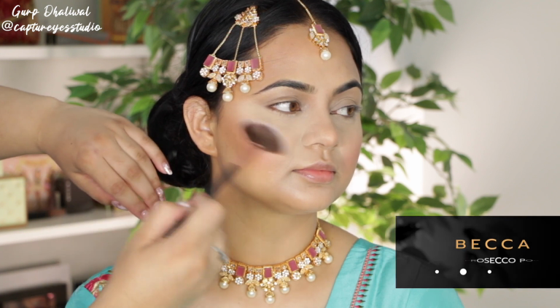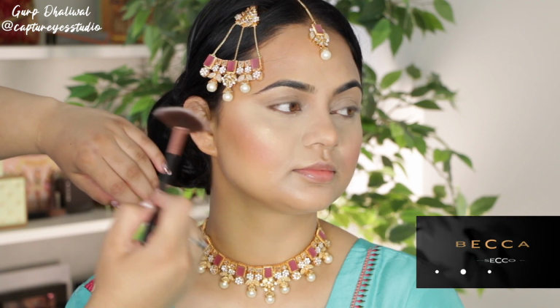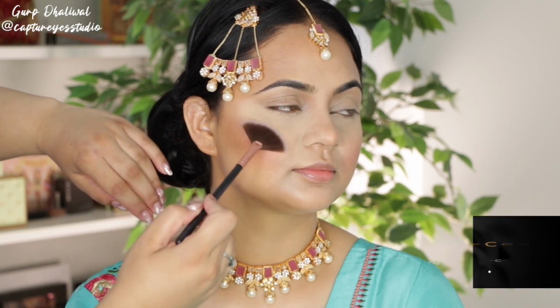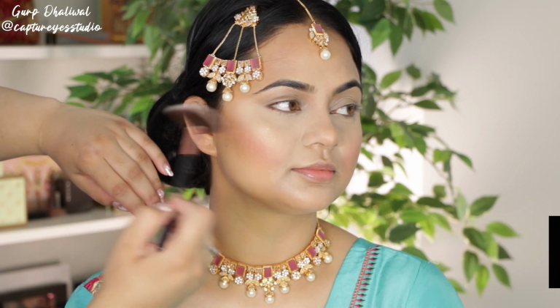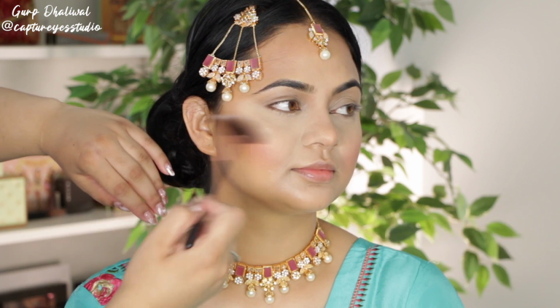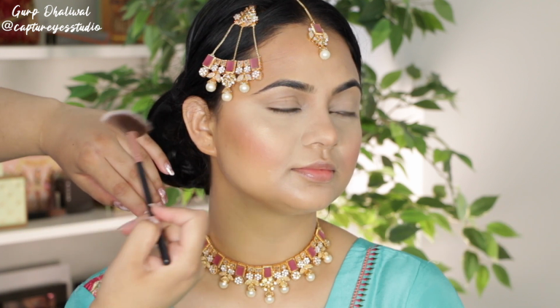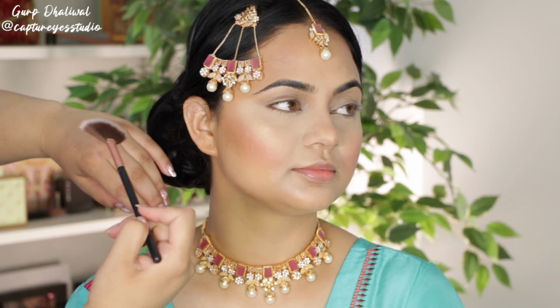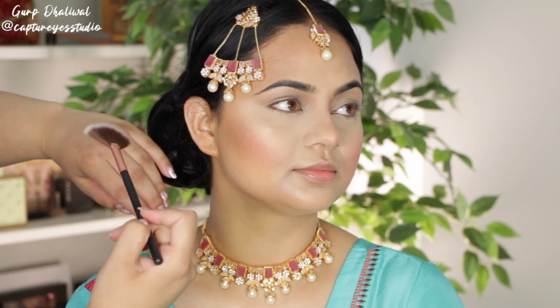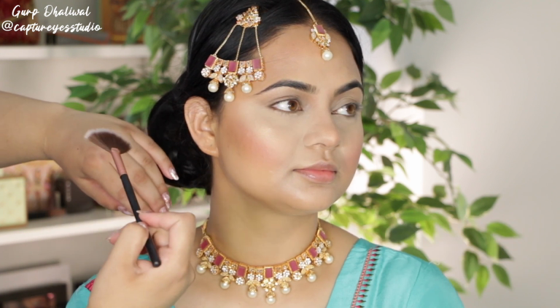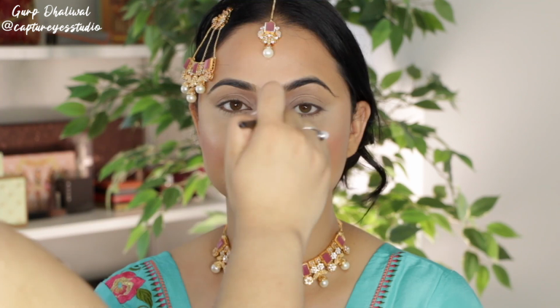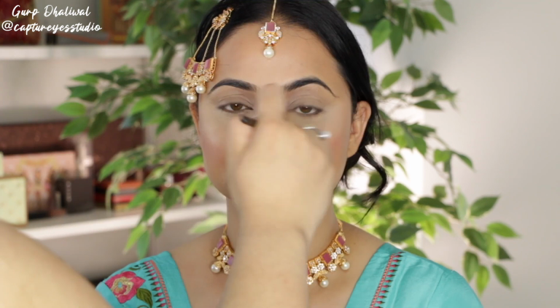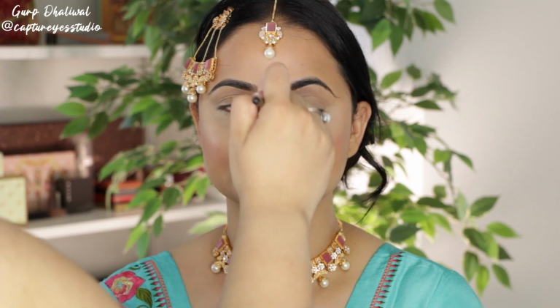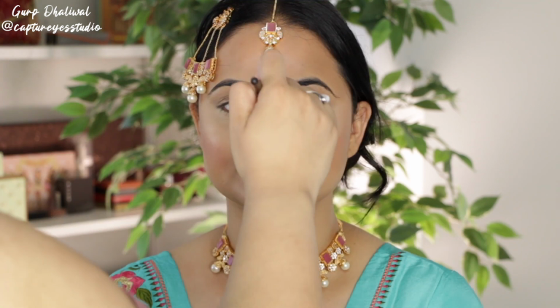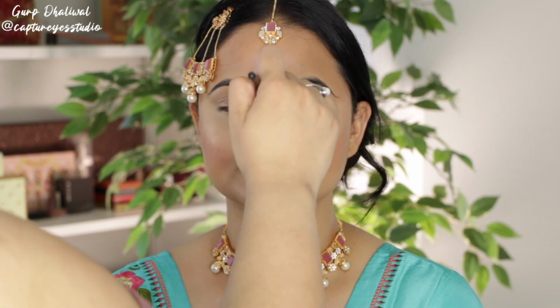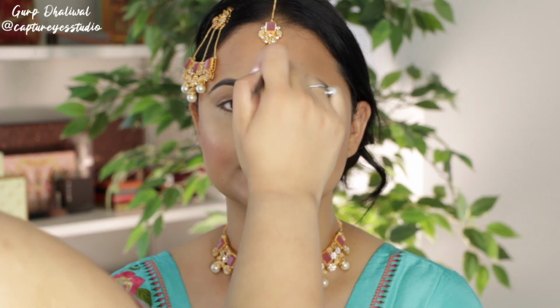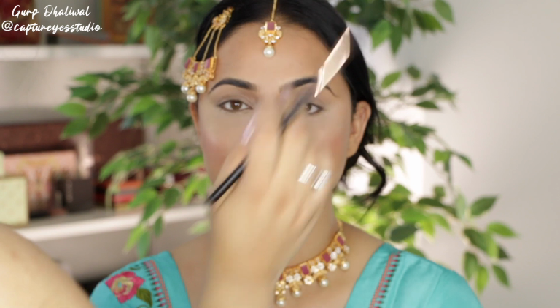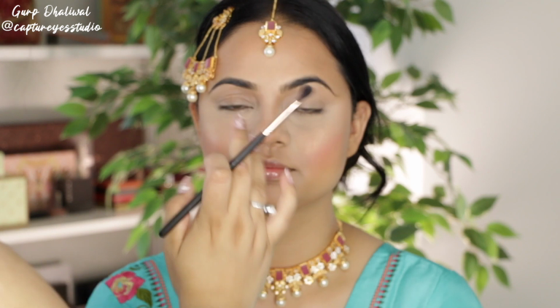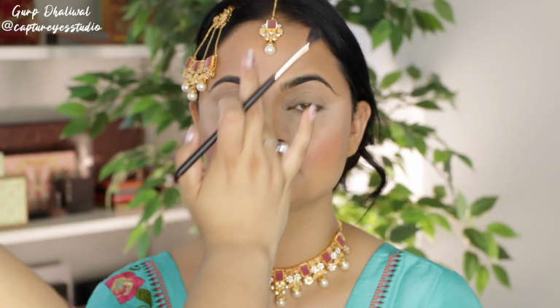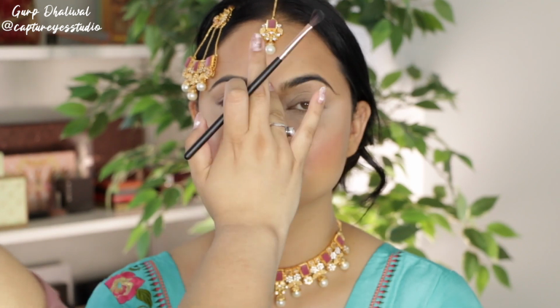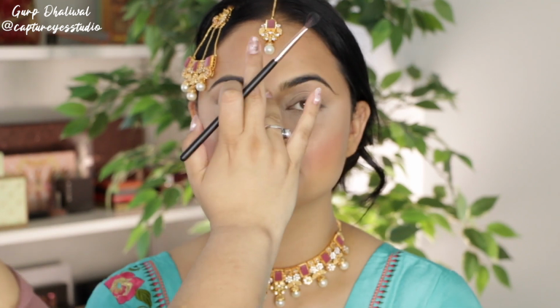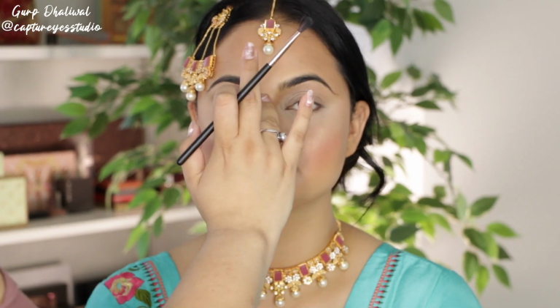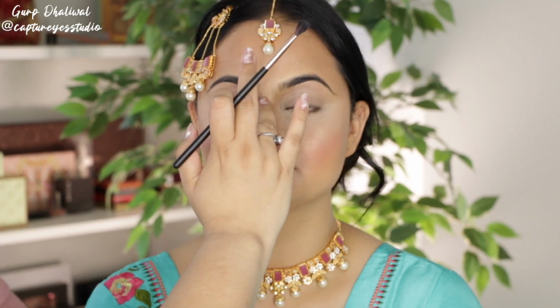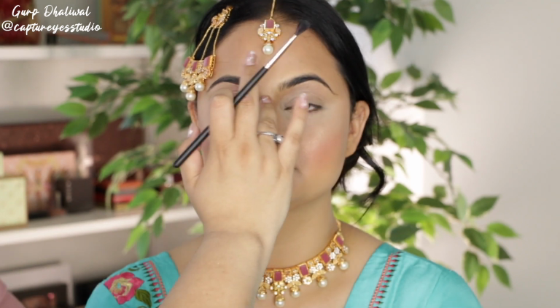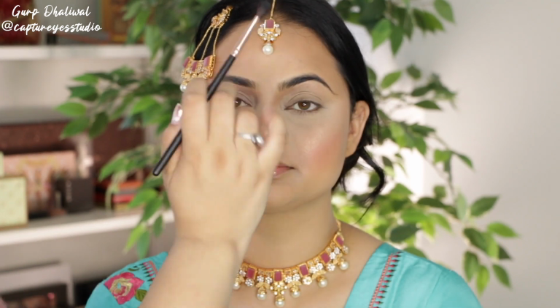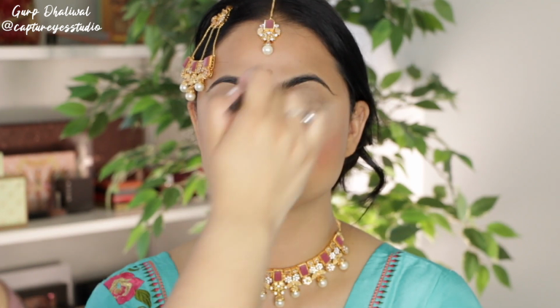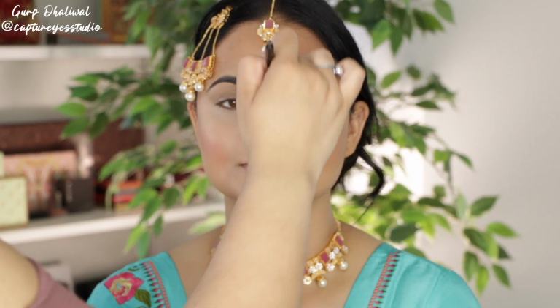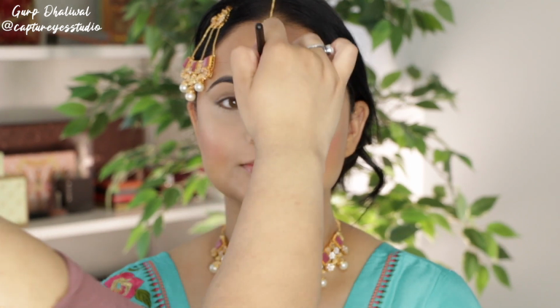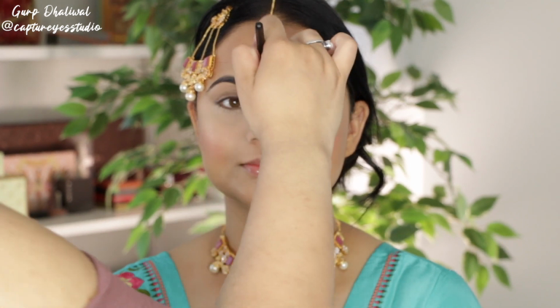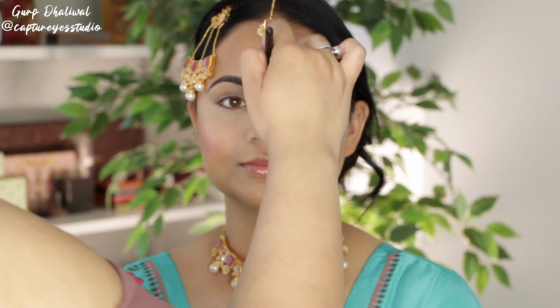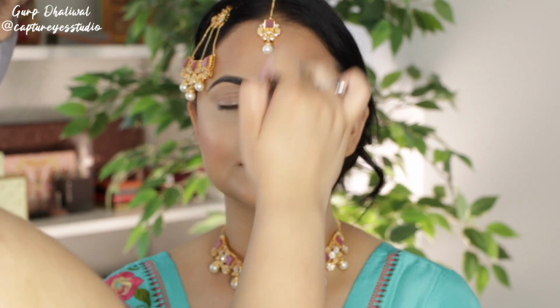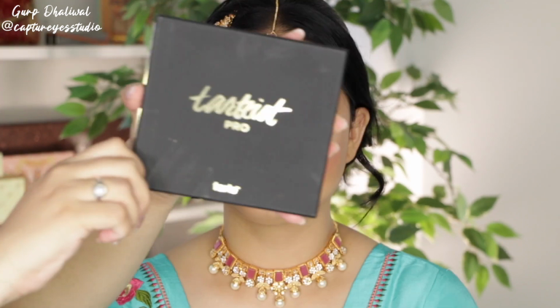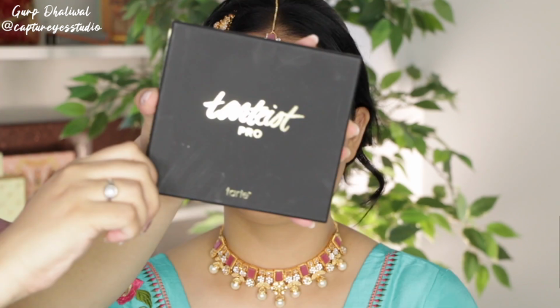The skin is looking really nice and dewy with that shimmery blush, and now we're going to move on to the eyes.